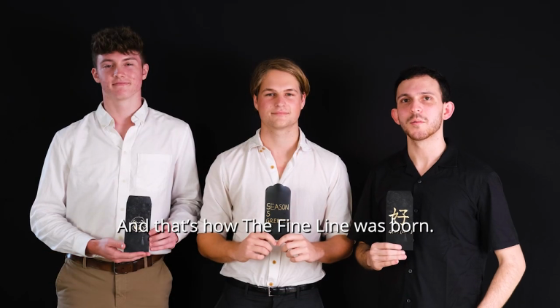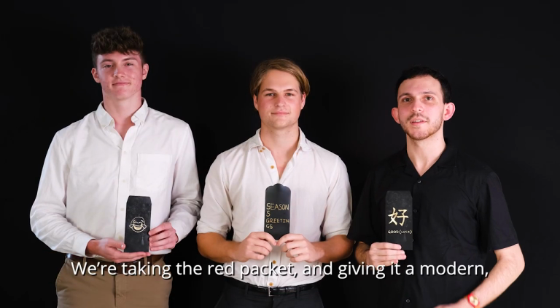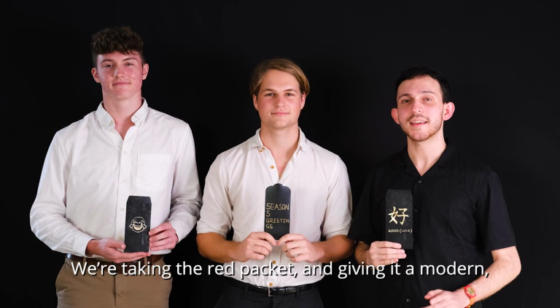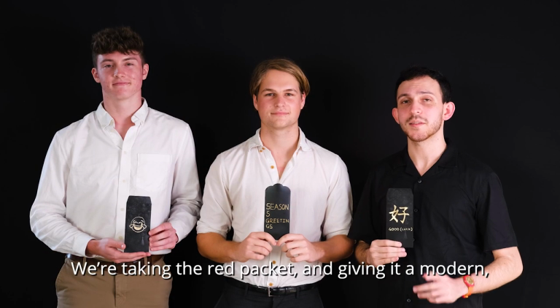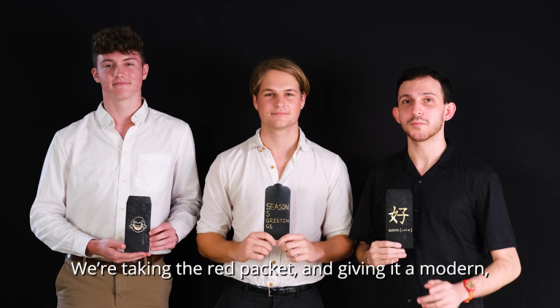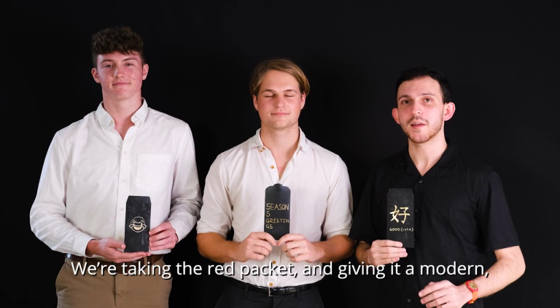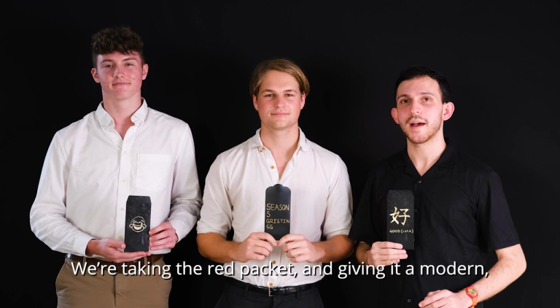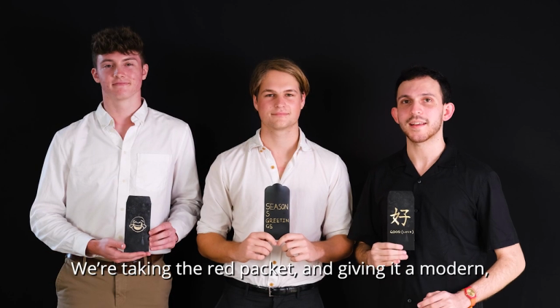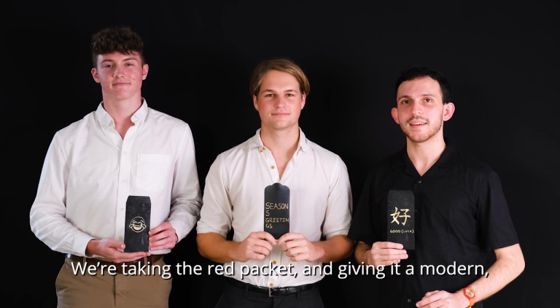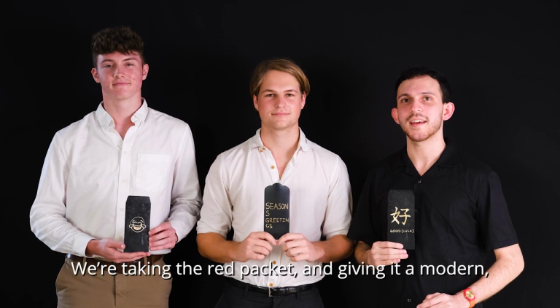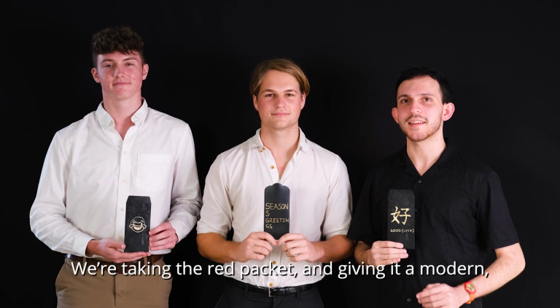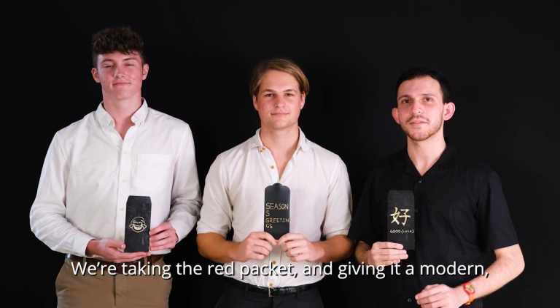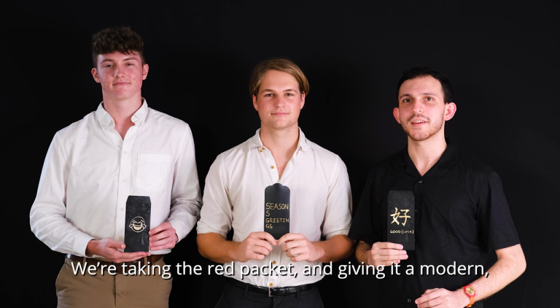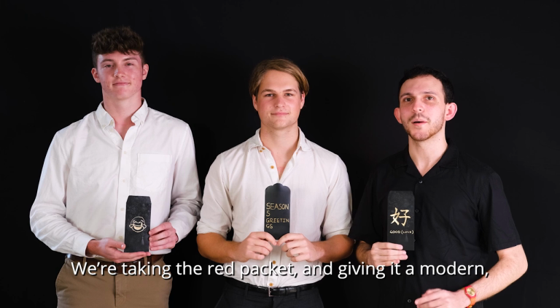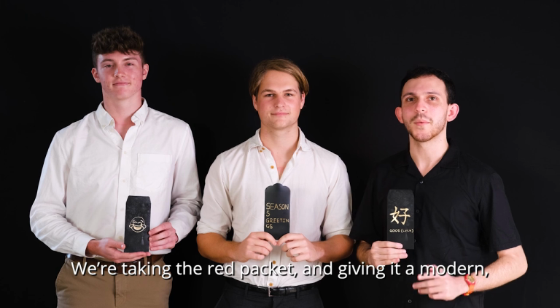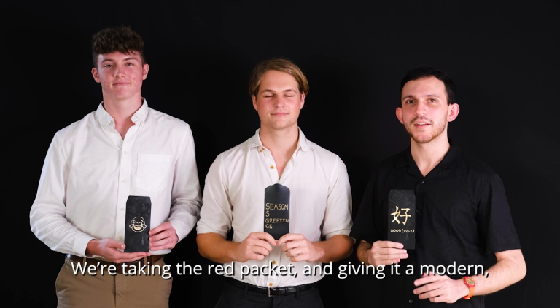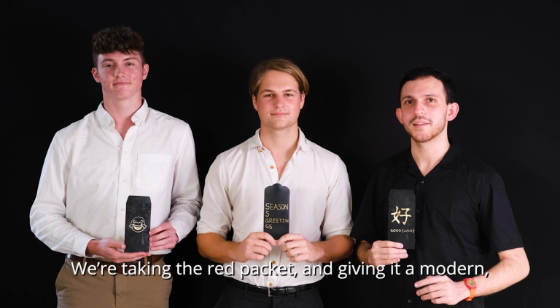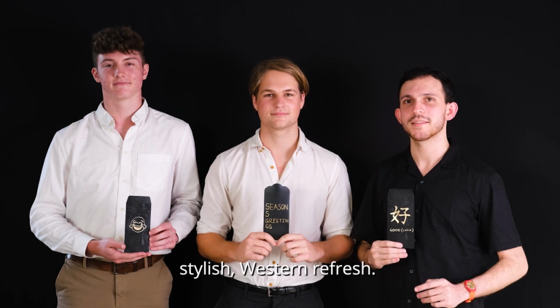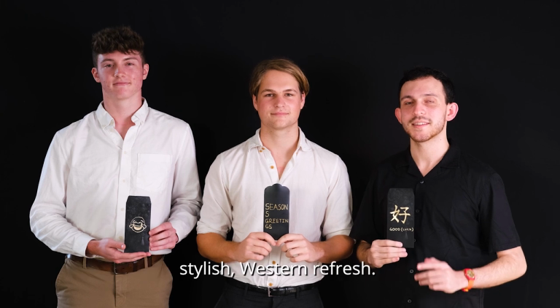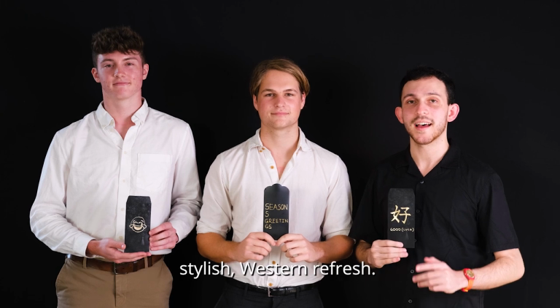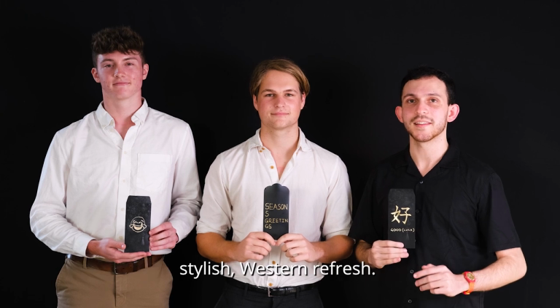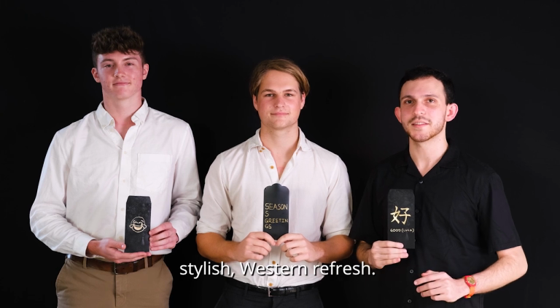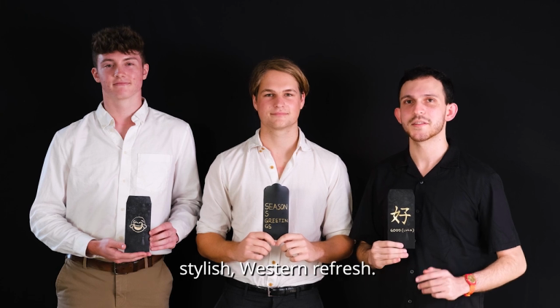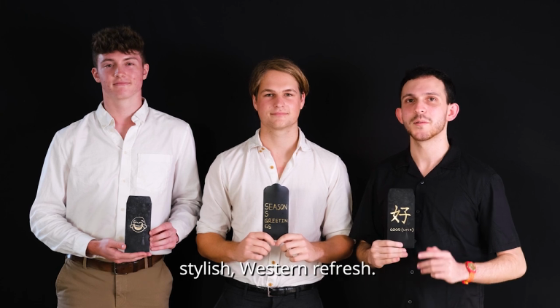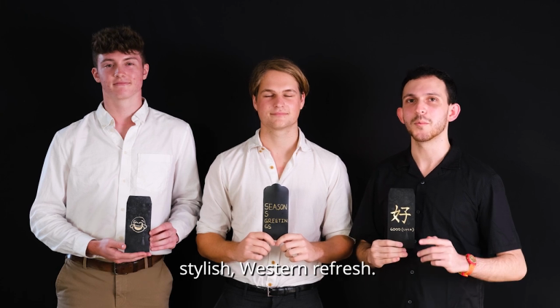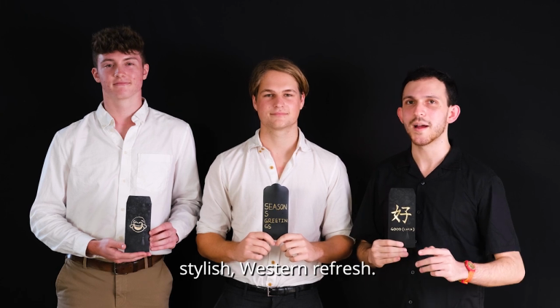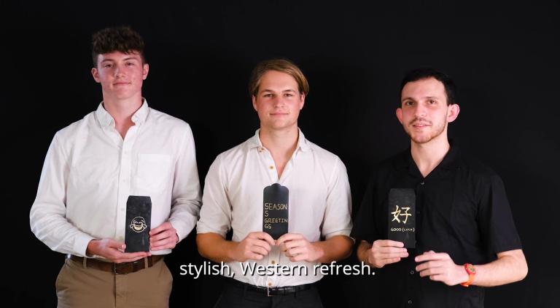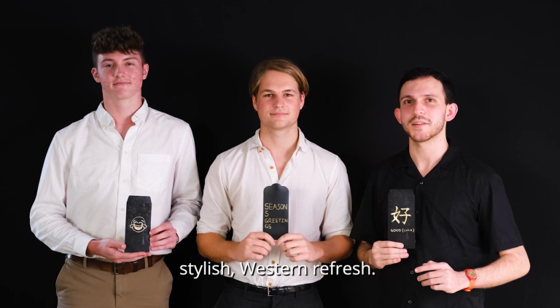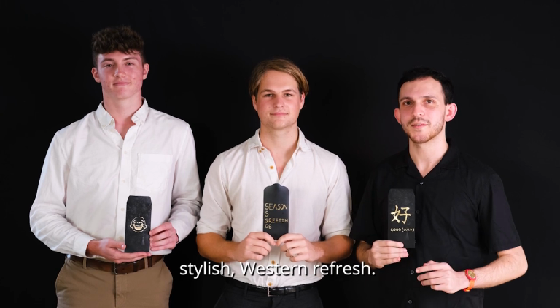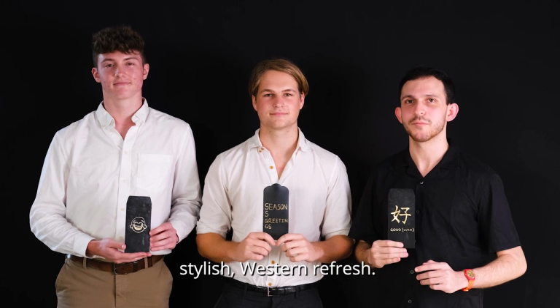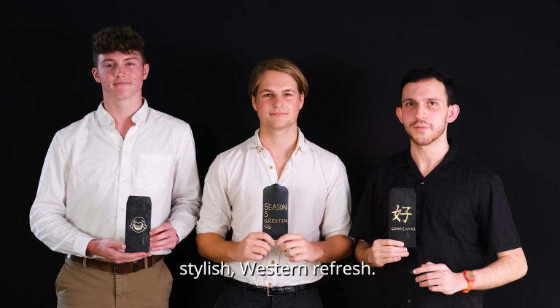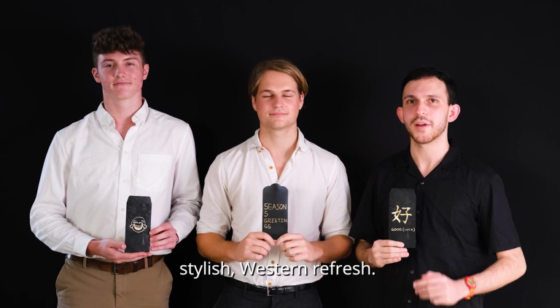We're taking the red packet and giving it a modern, stylish, Western refresh.